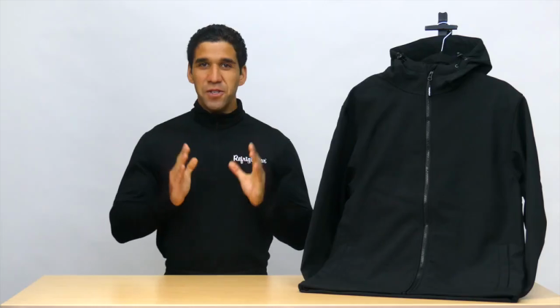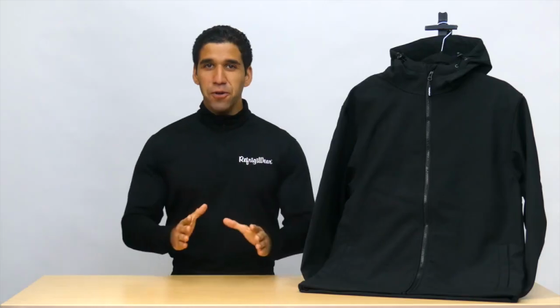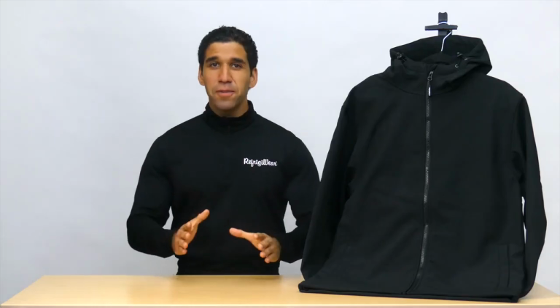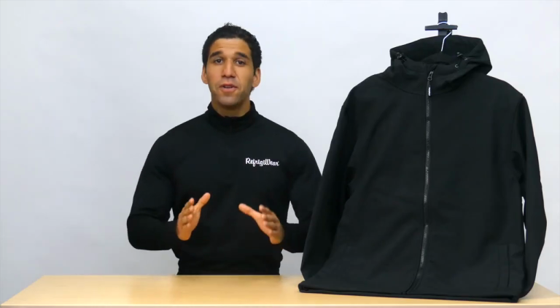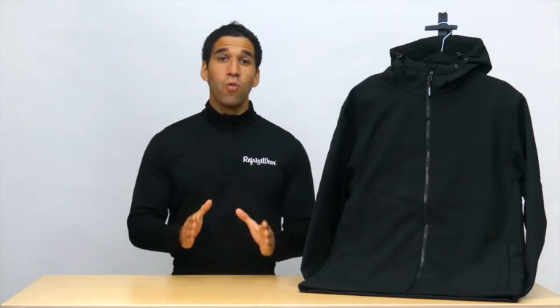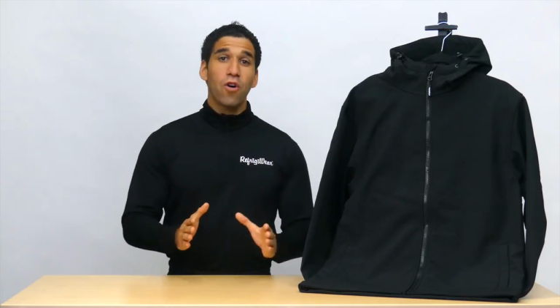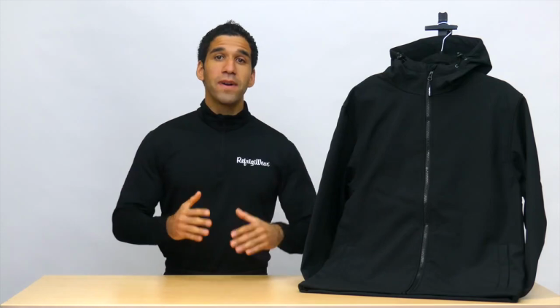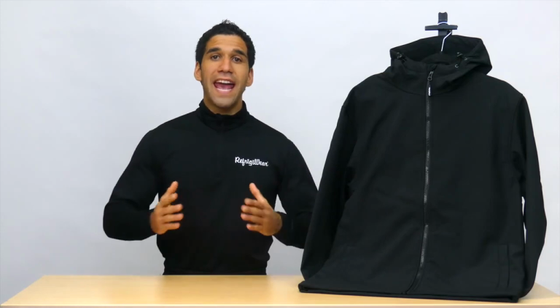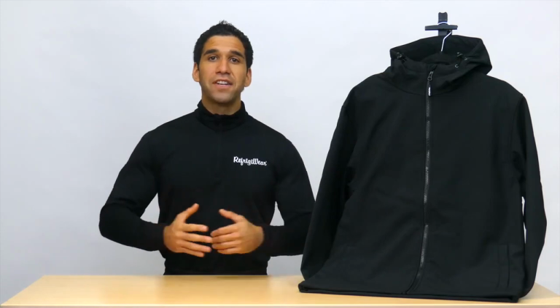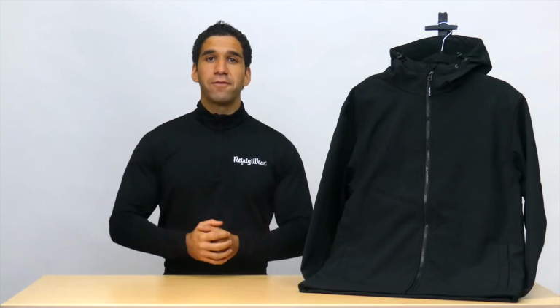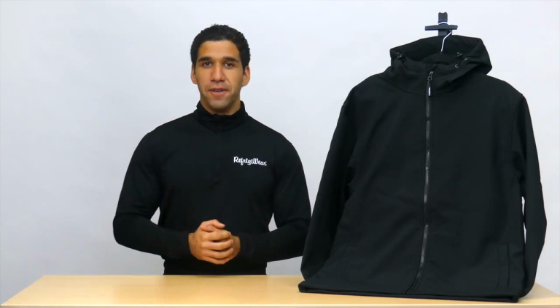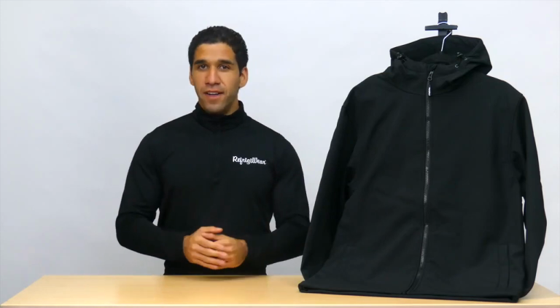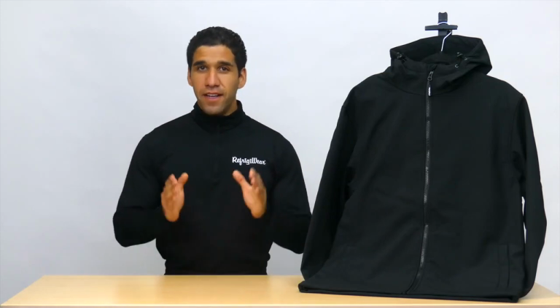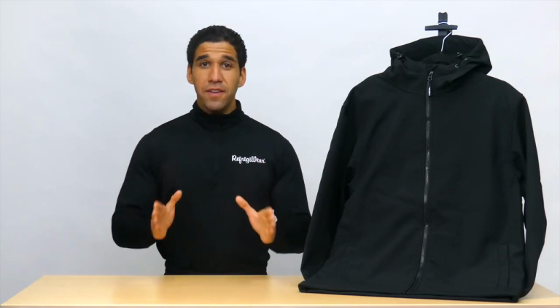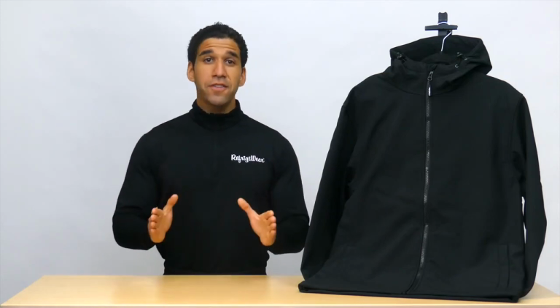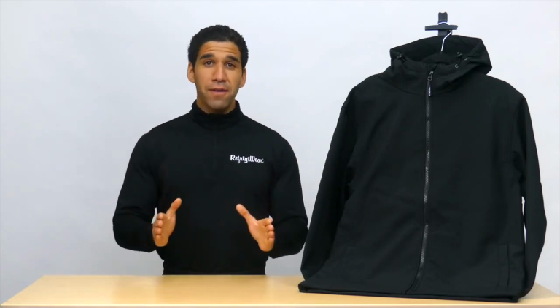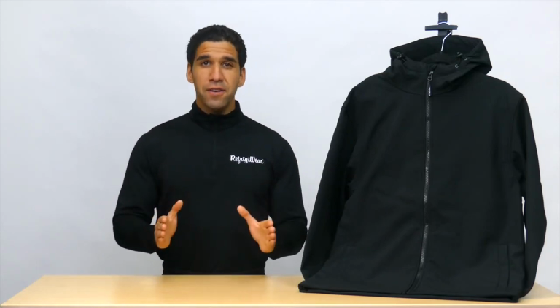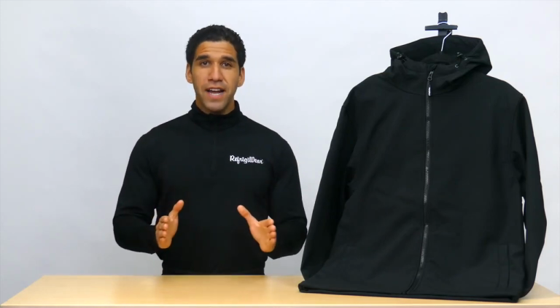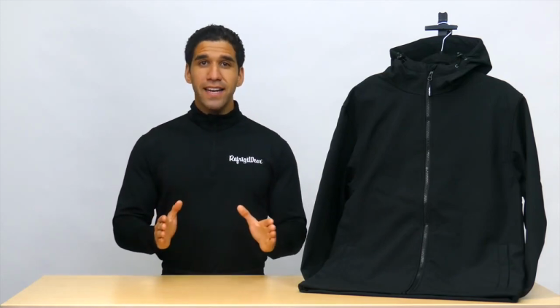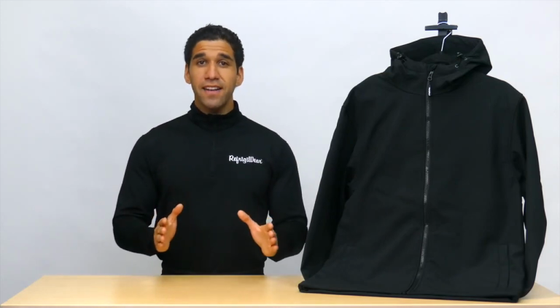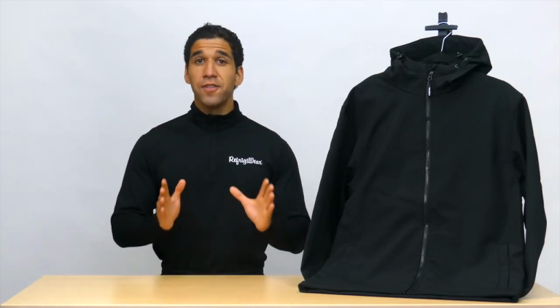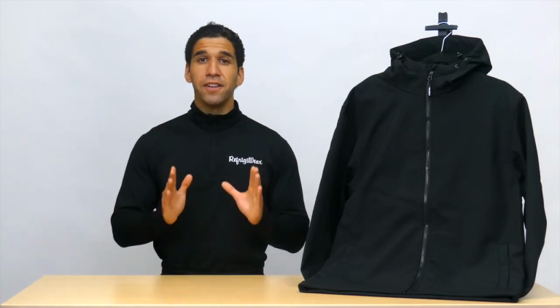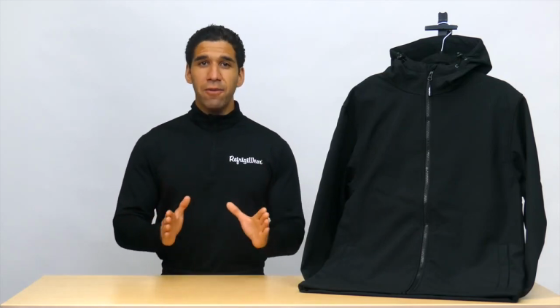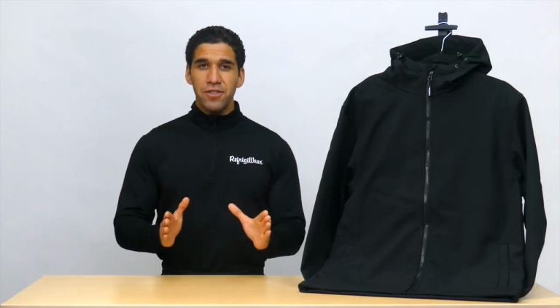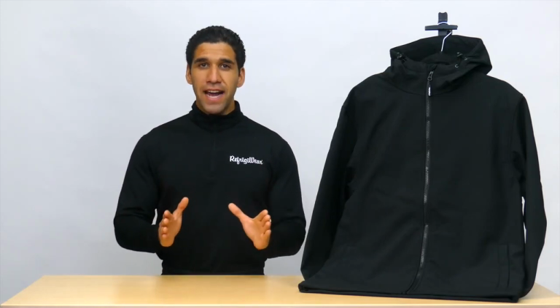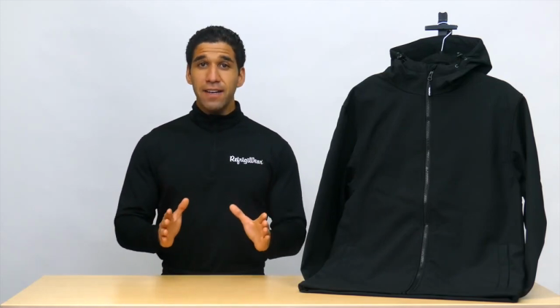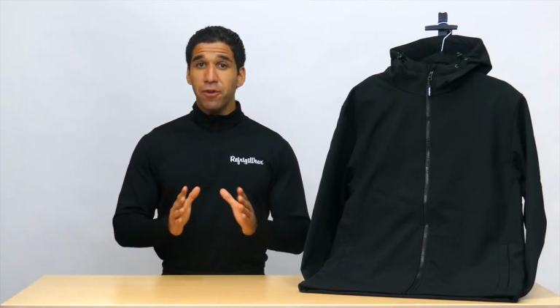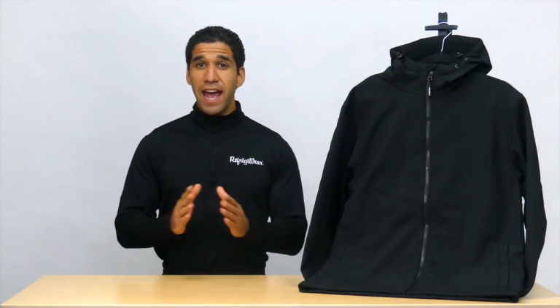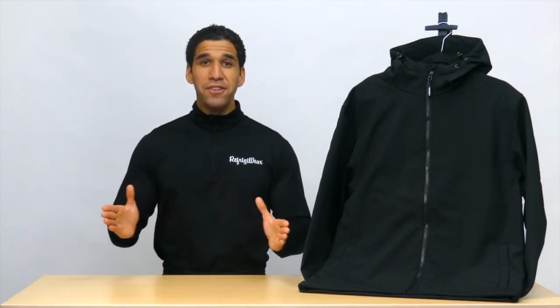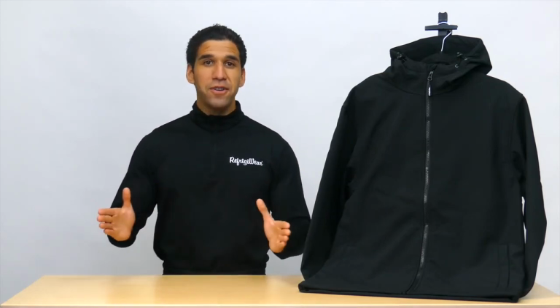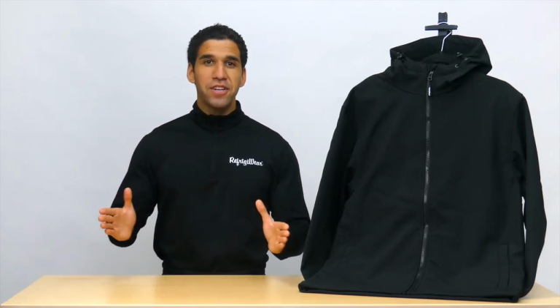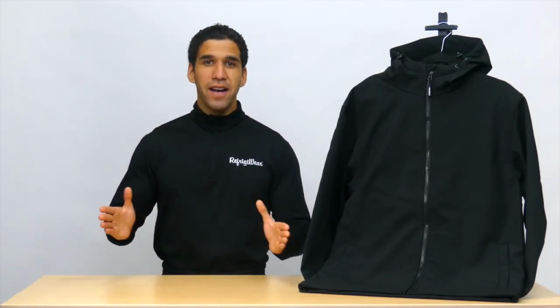Durable, warm, and comfortable. This softshell jacket is the lightweight jacket for heavy duty jobs.